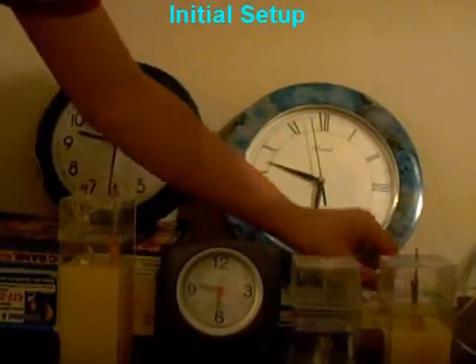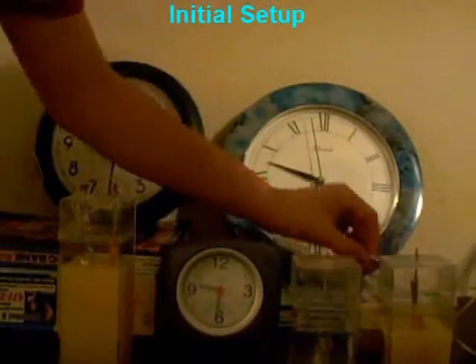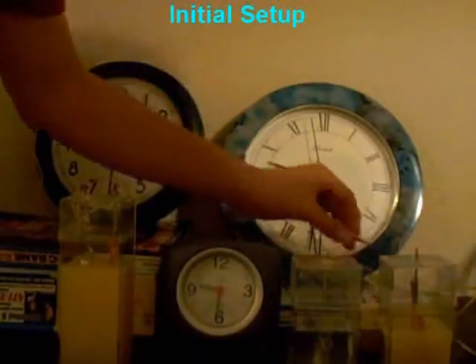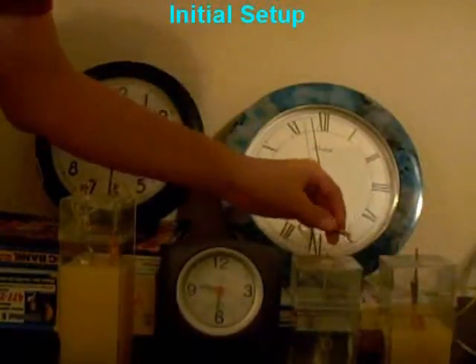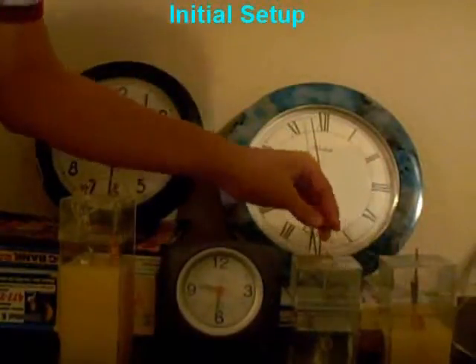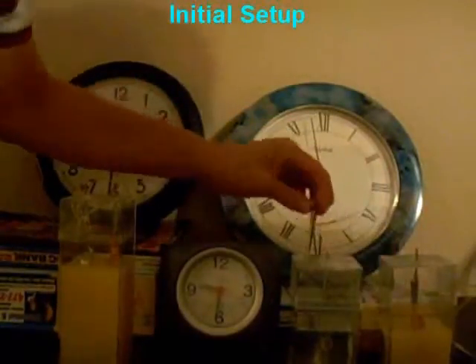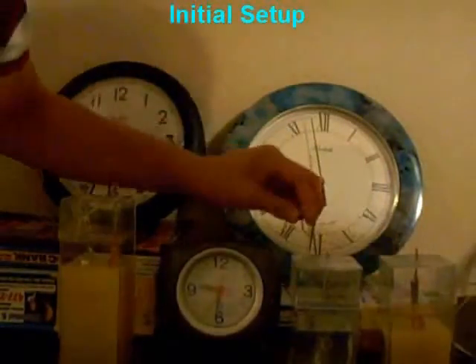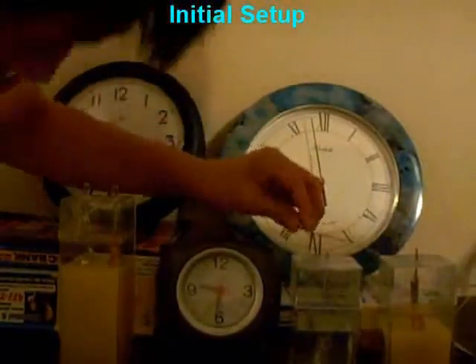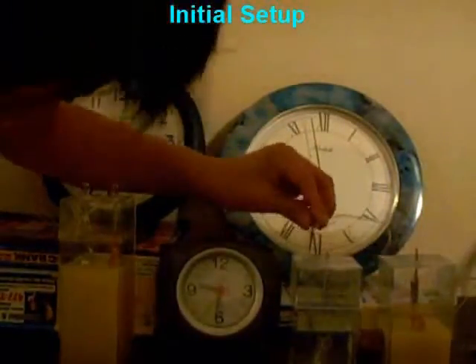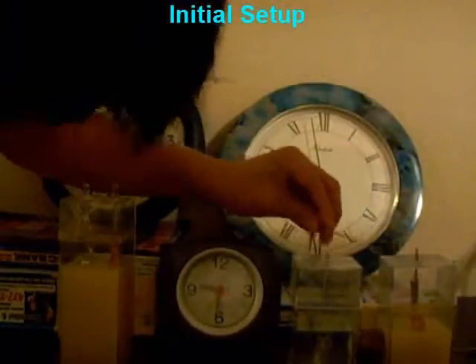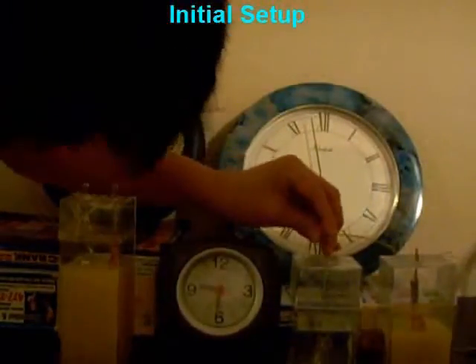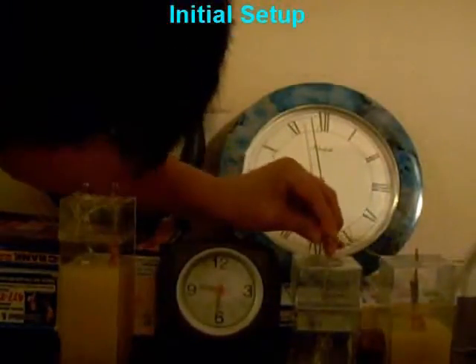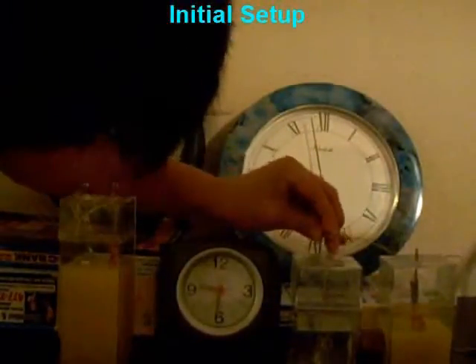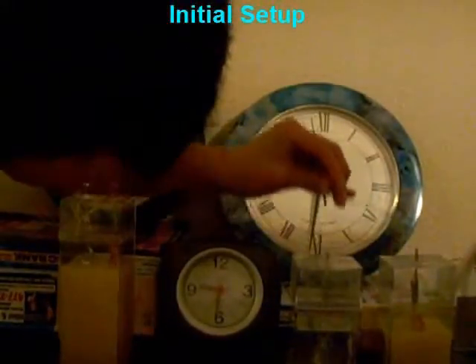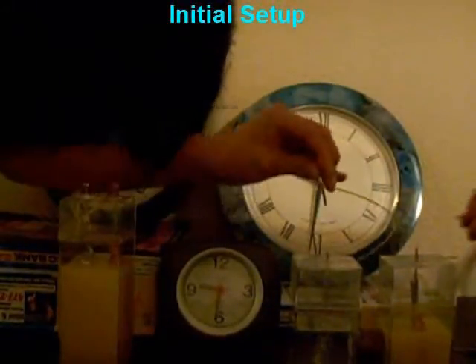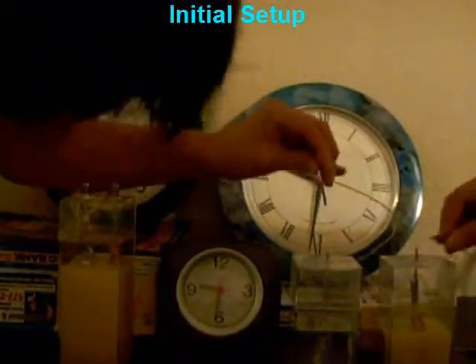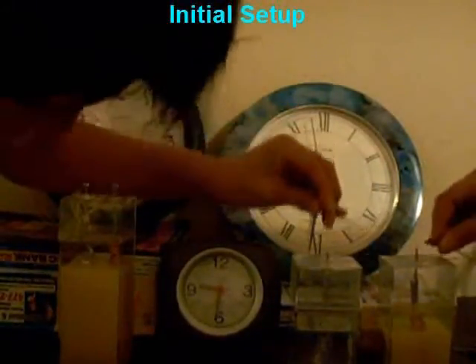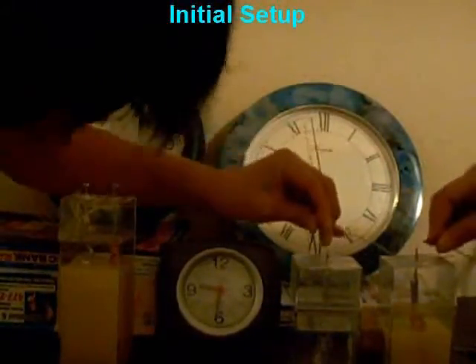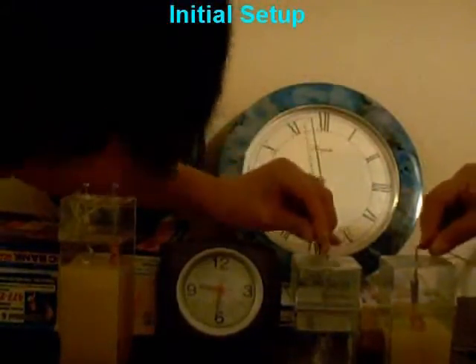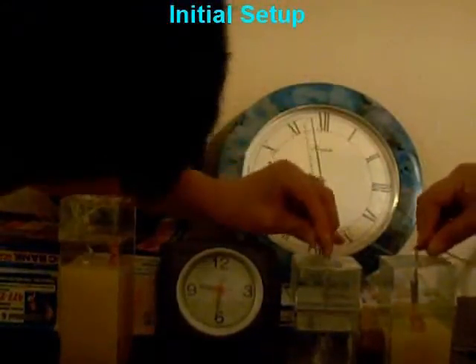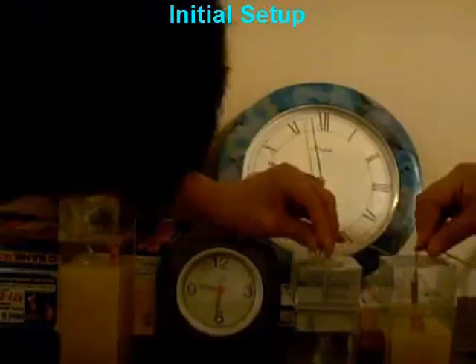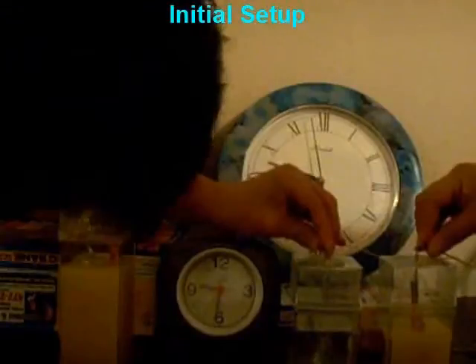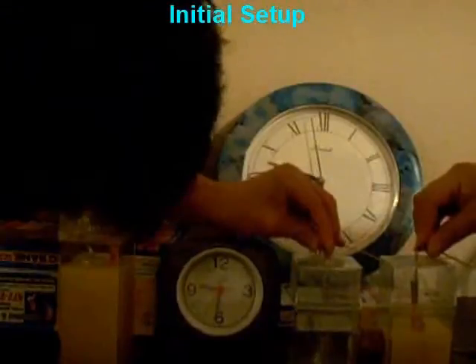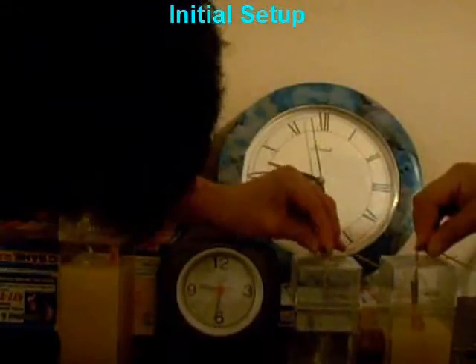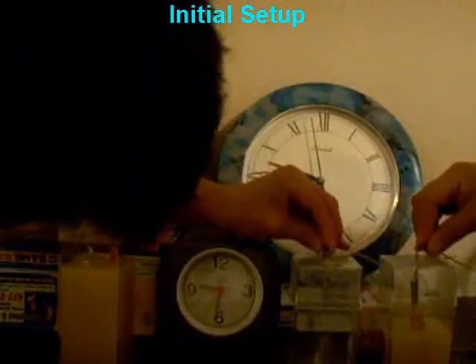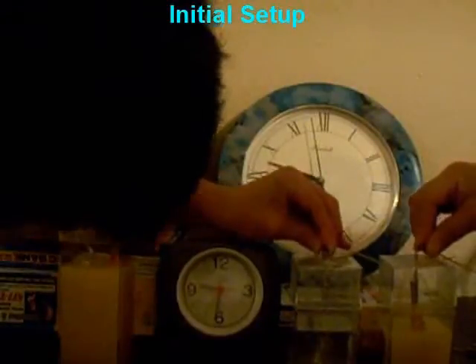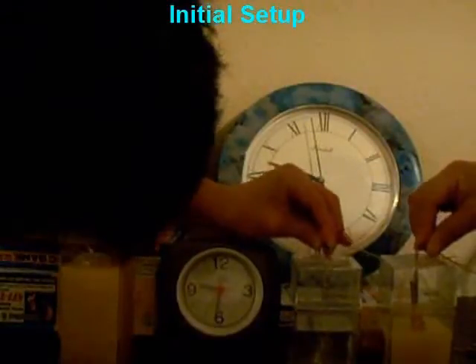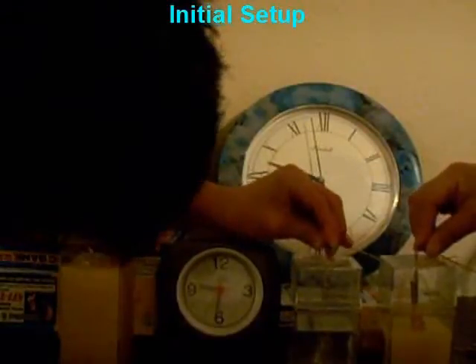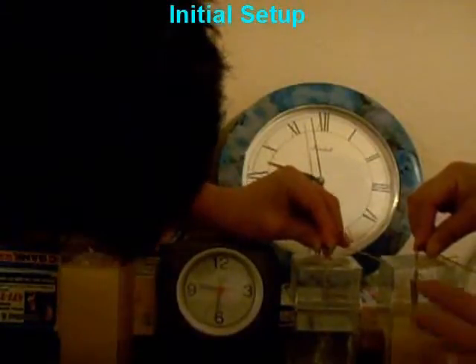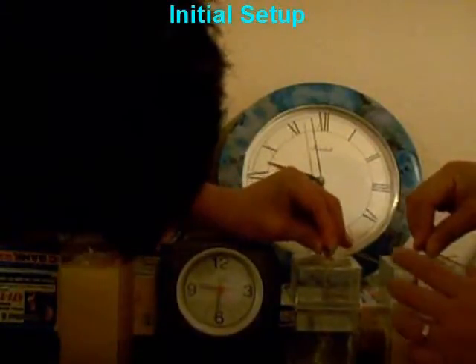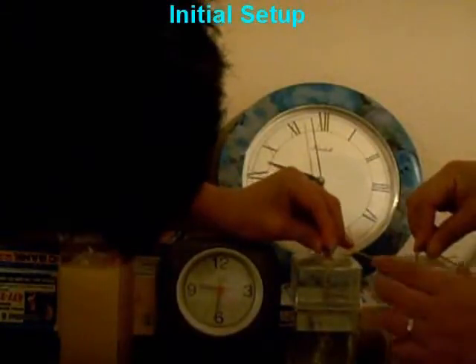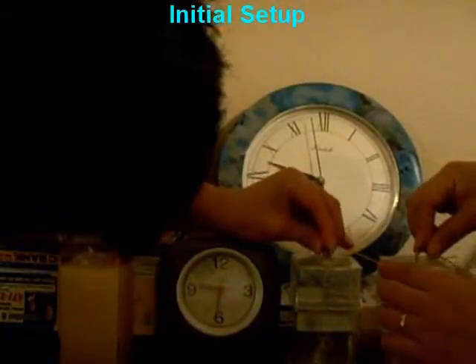And connect the wires from a clock to the two electrode ends. Then, the clock begins to tick.